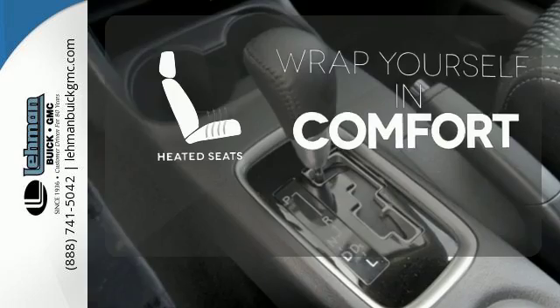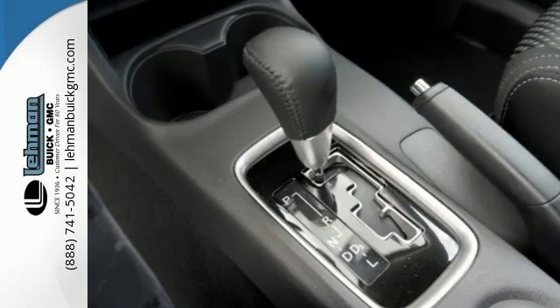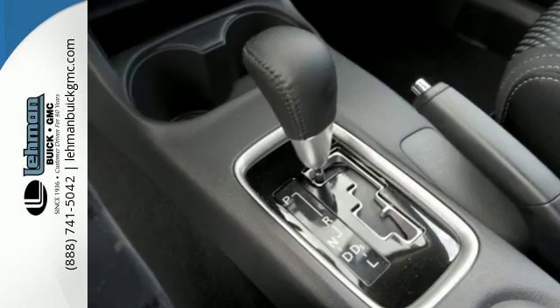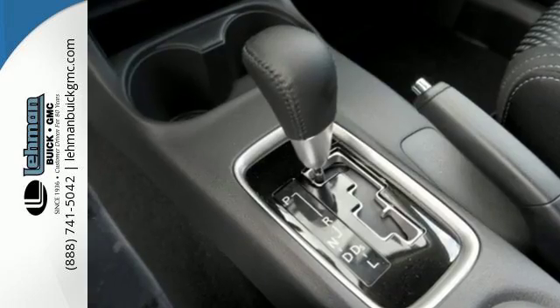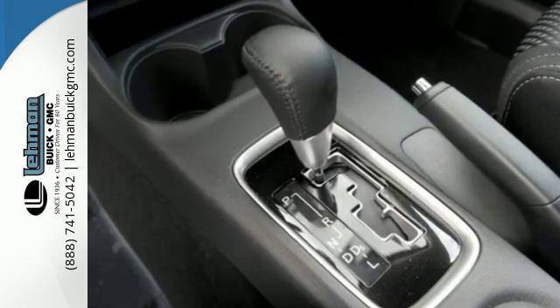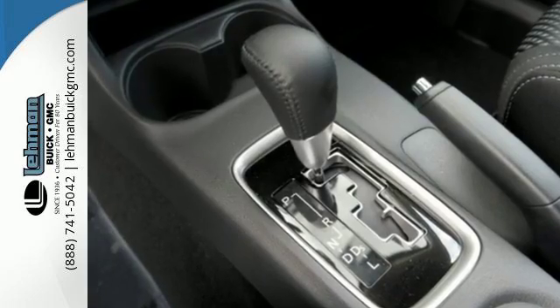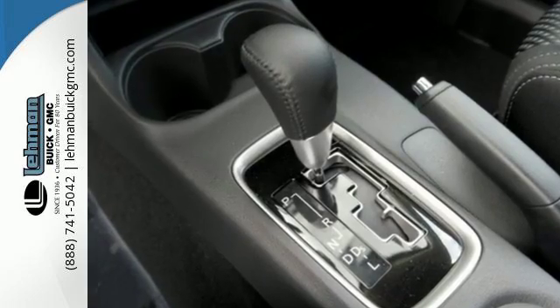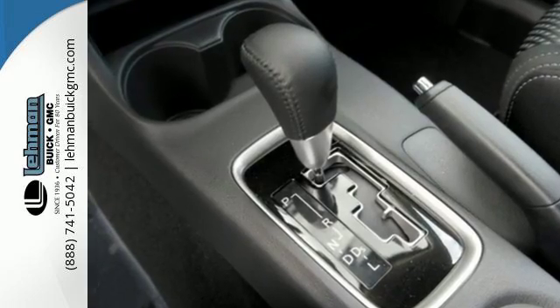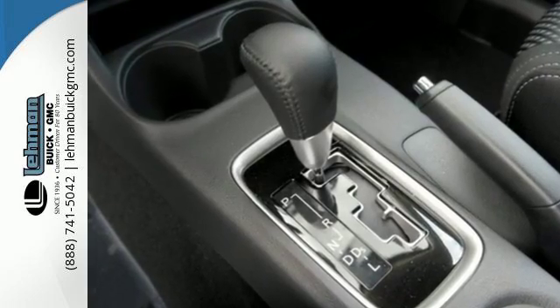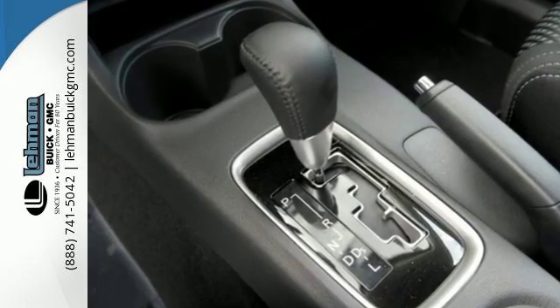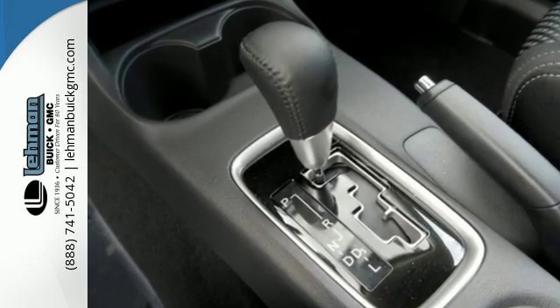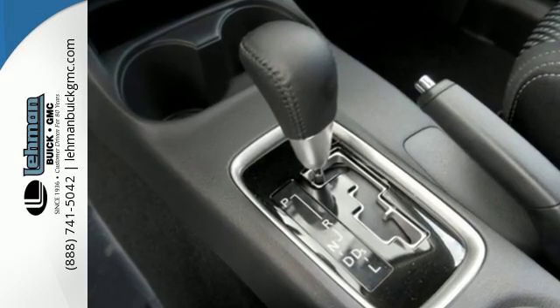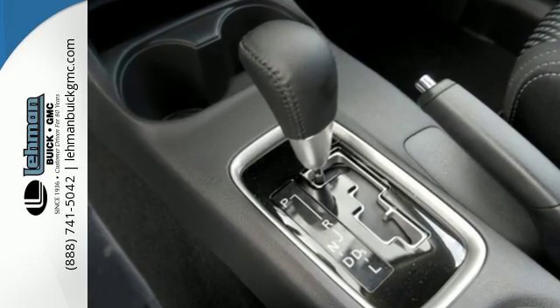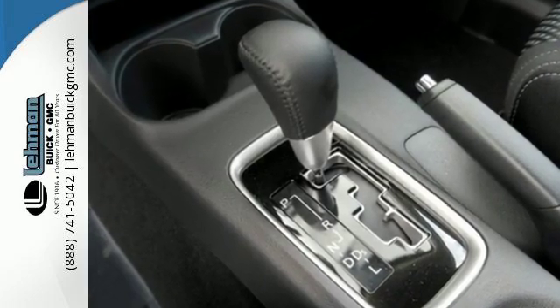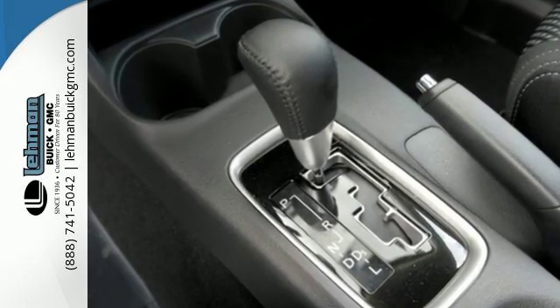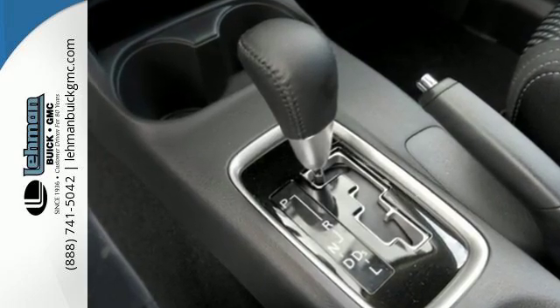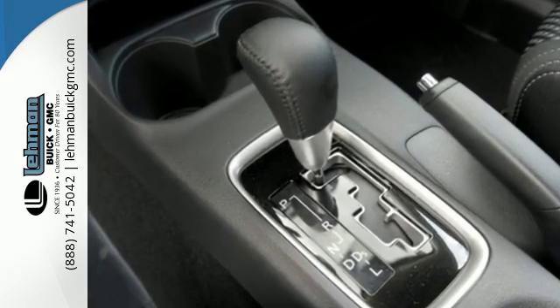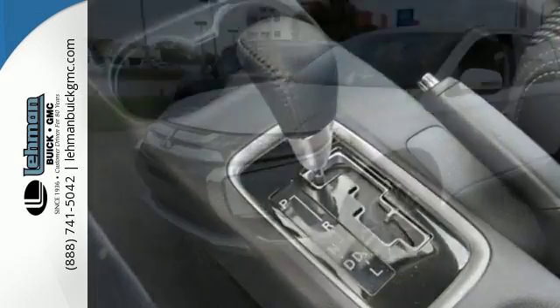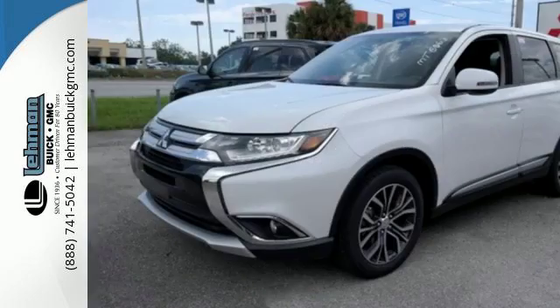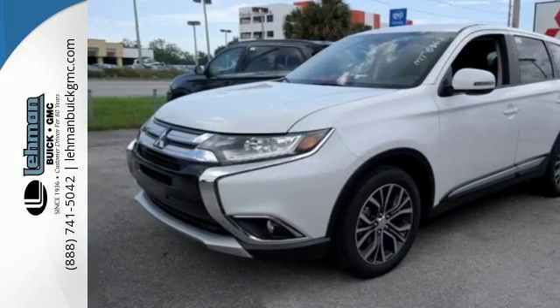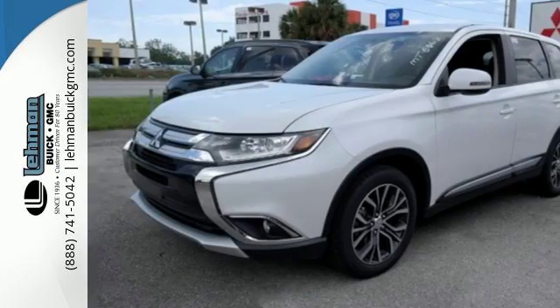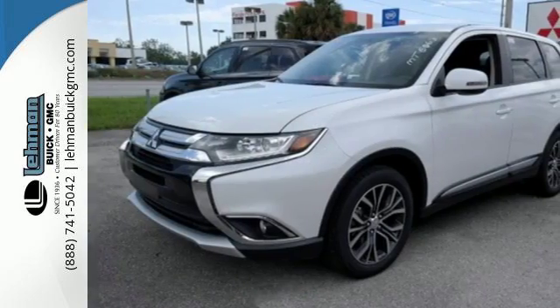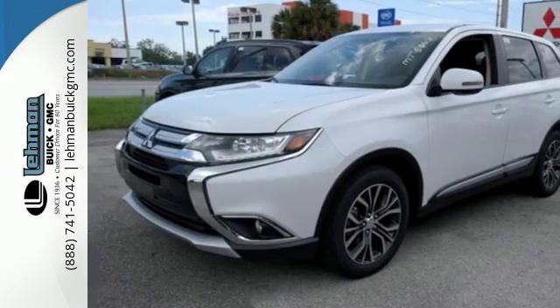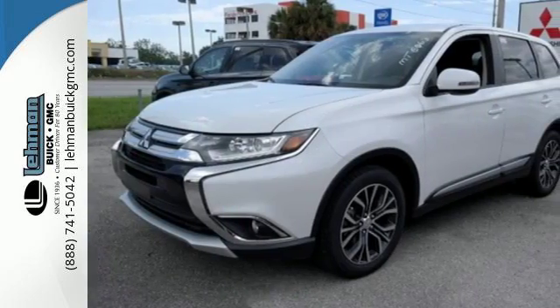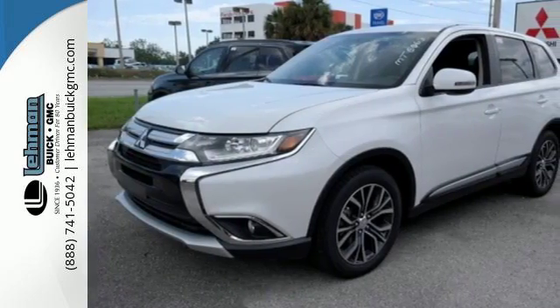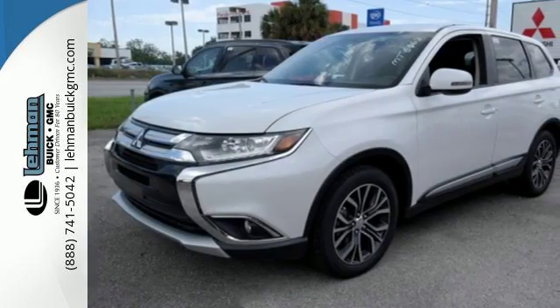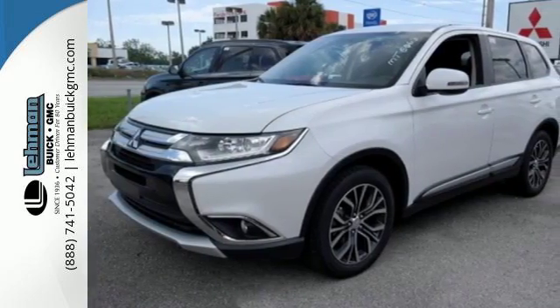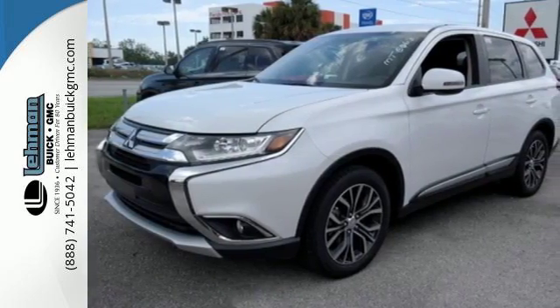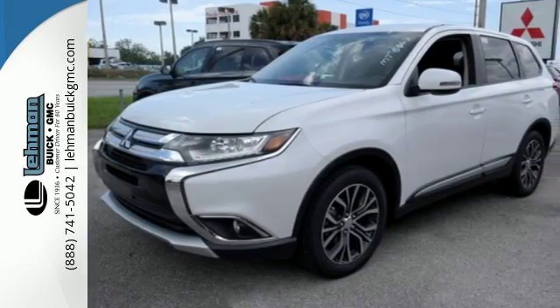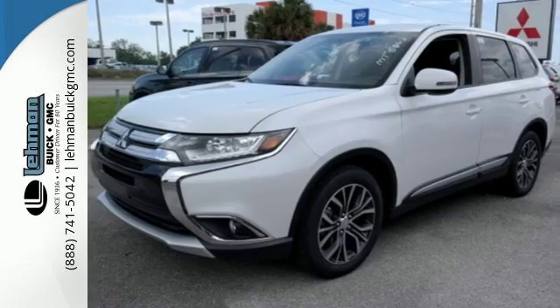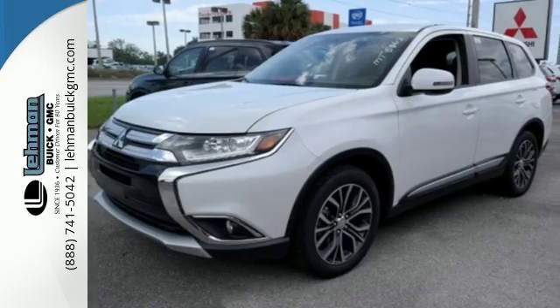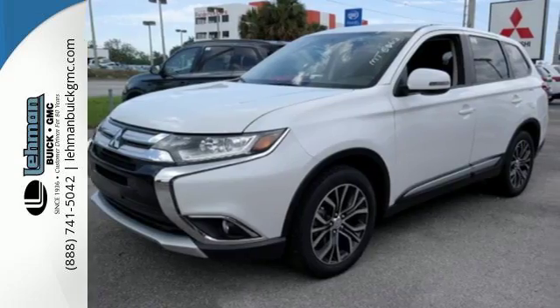No detail is too small. This Mitsubishi is your best ride yet. Come in for a test drive.